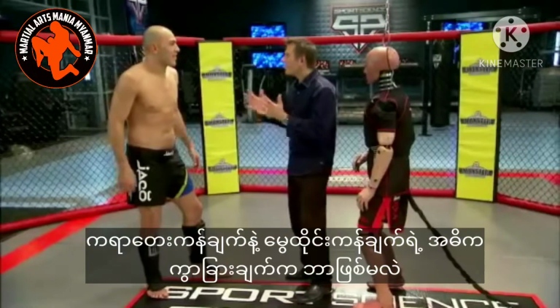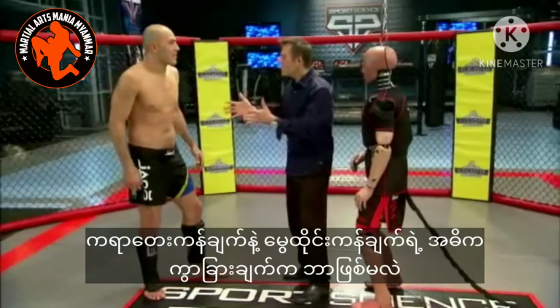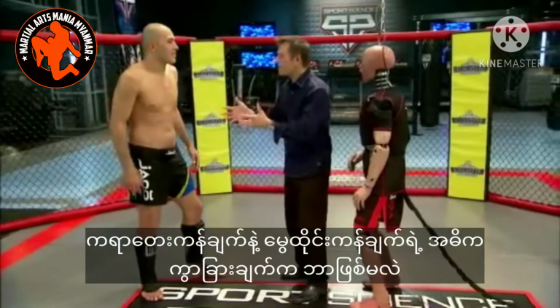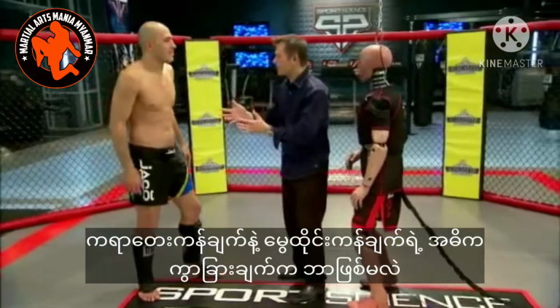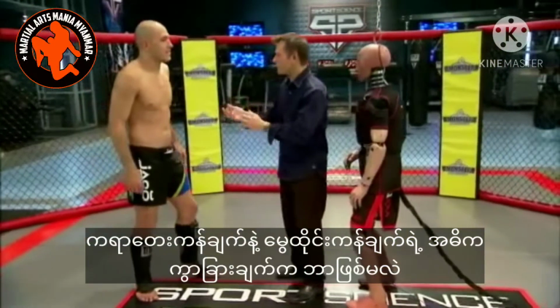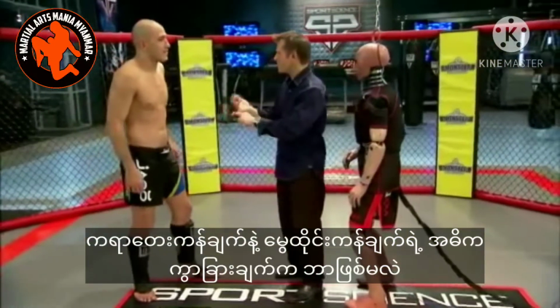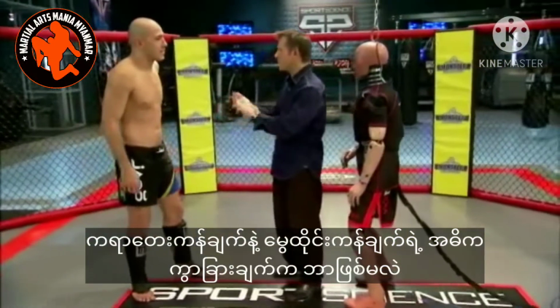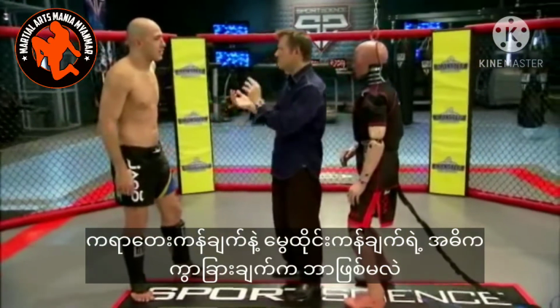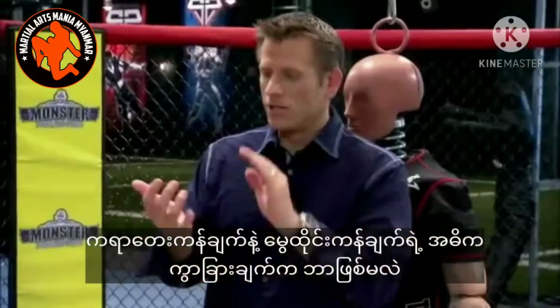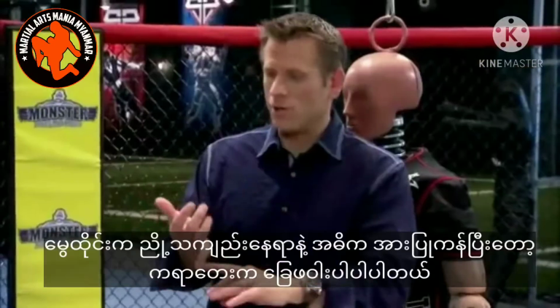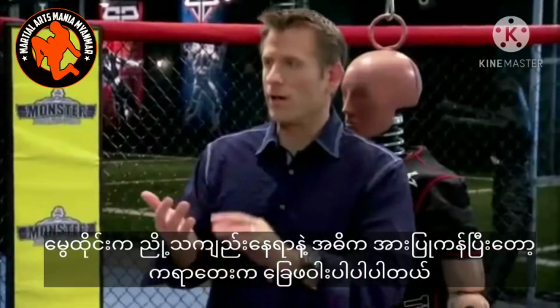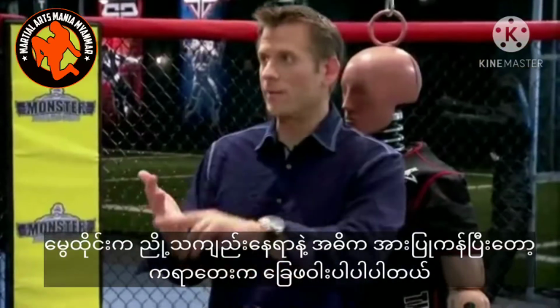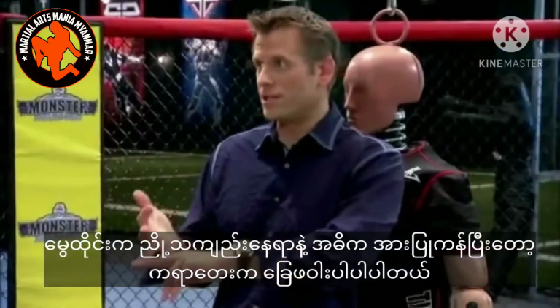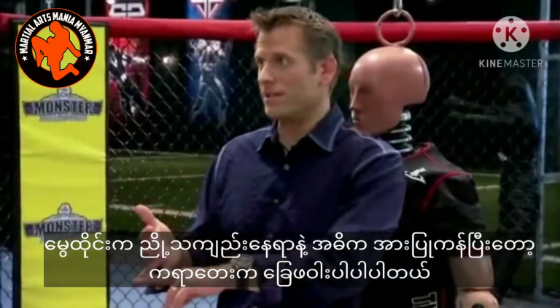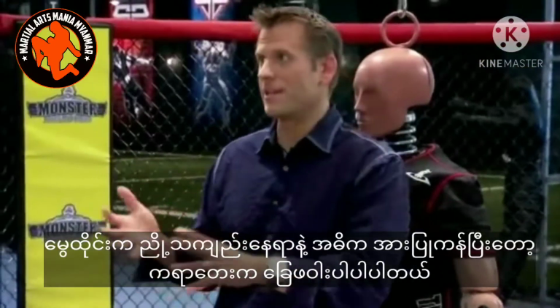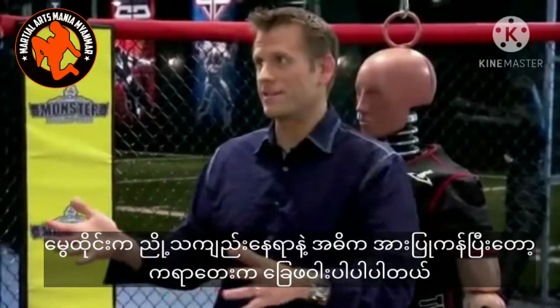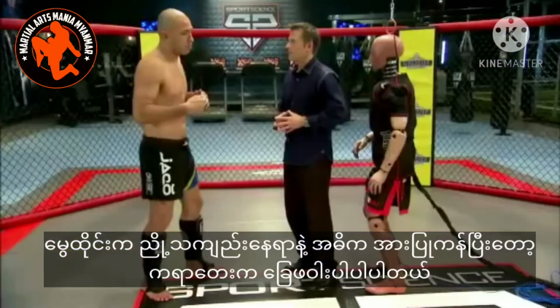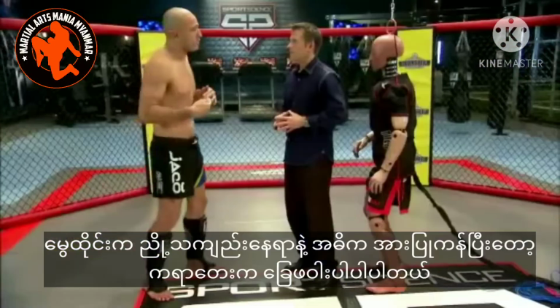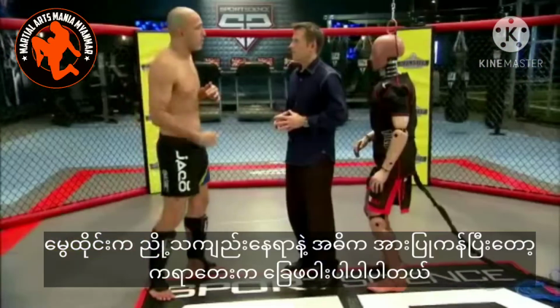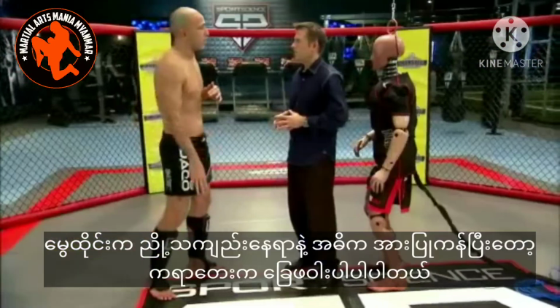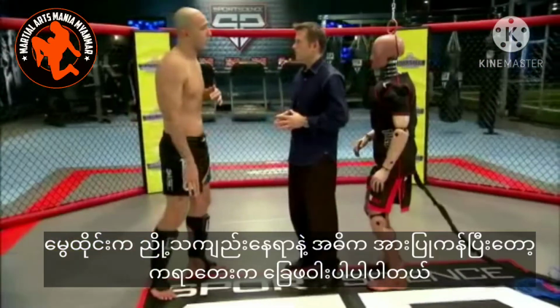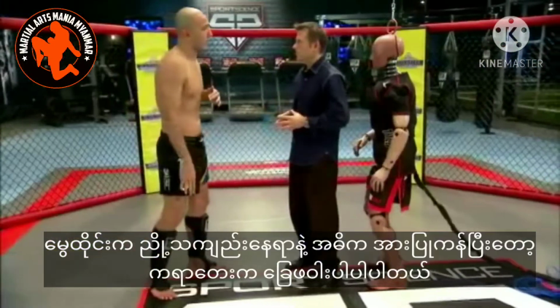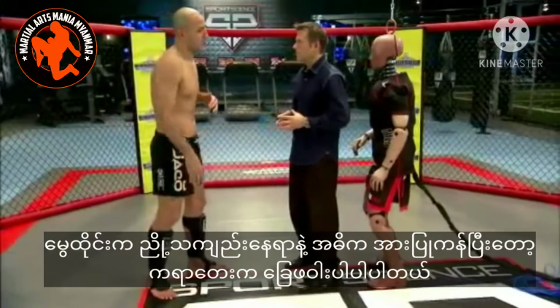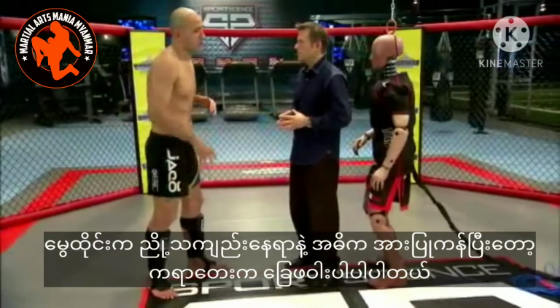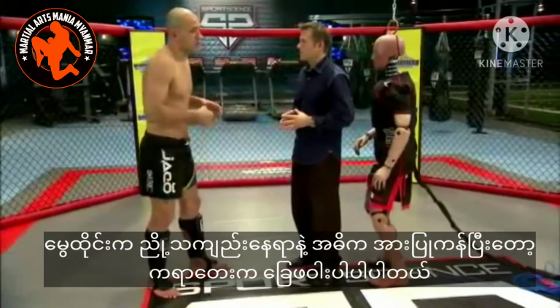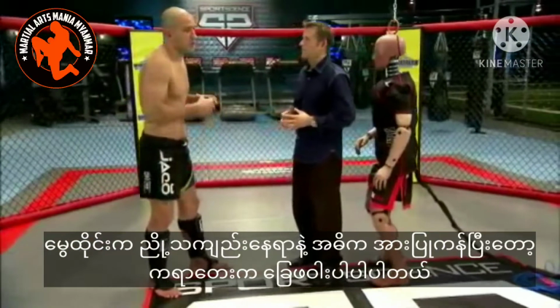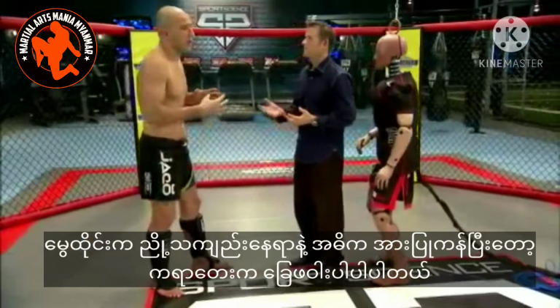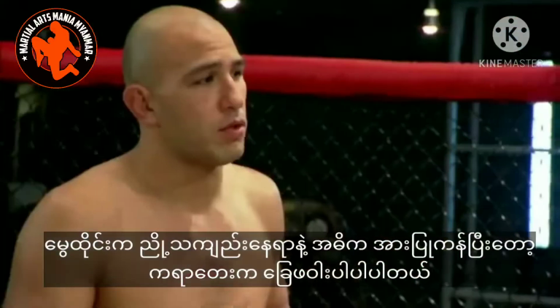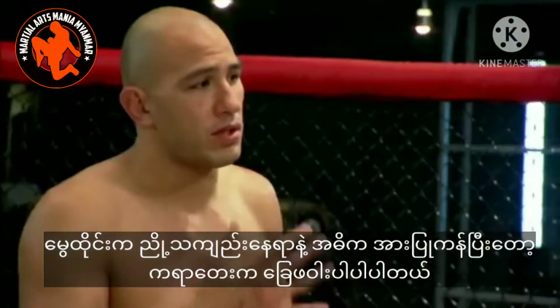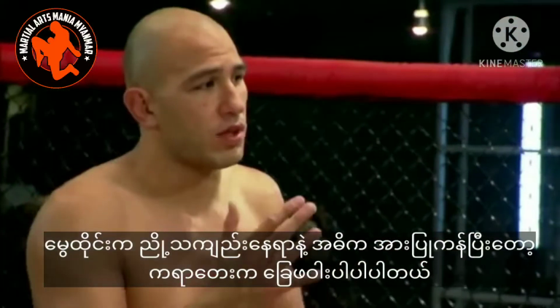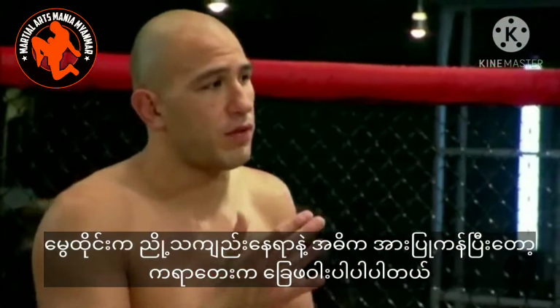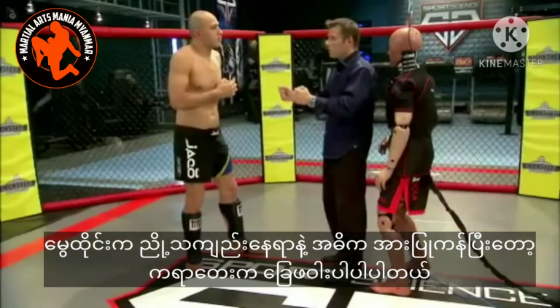Tell me about the difference between Shogun and Machida's kicks. In Muay Thai, we strike with our shin; karate mostly with the foot.